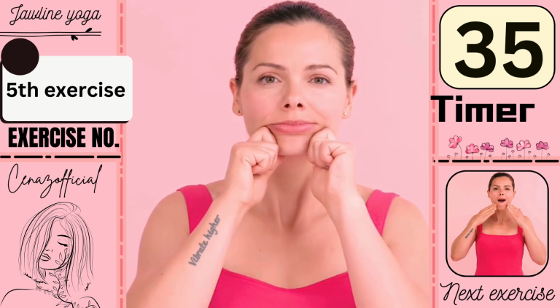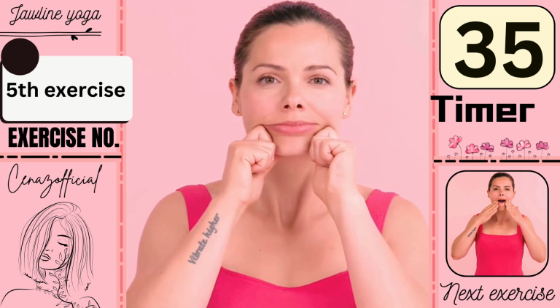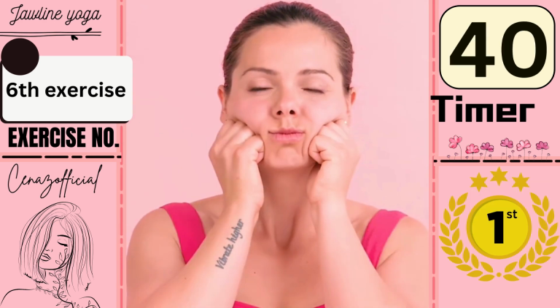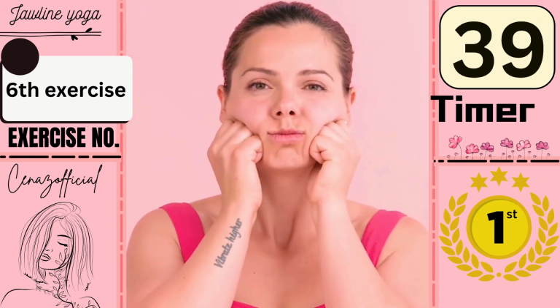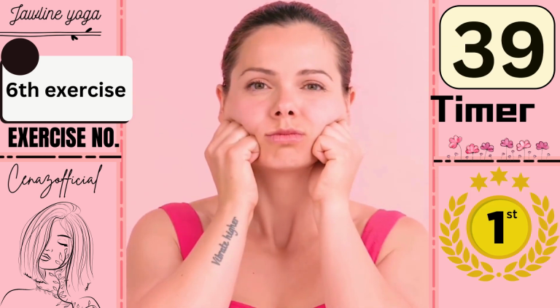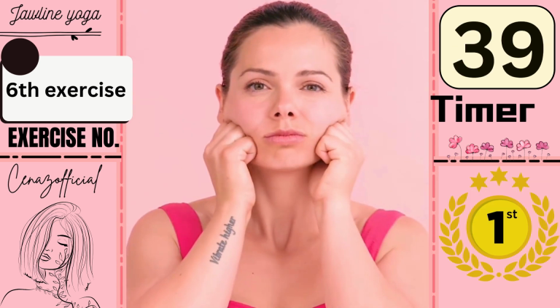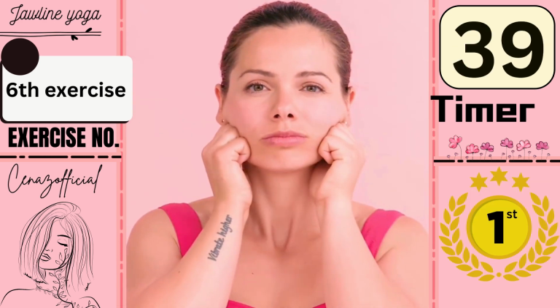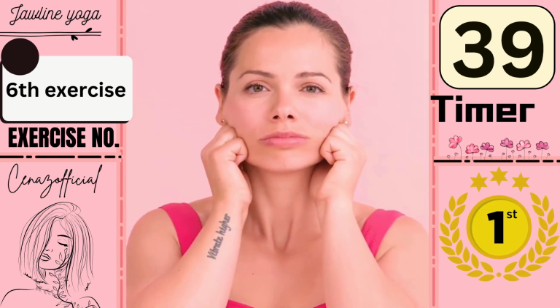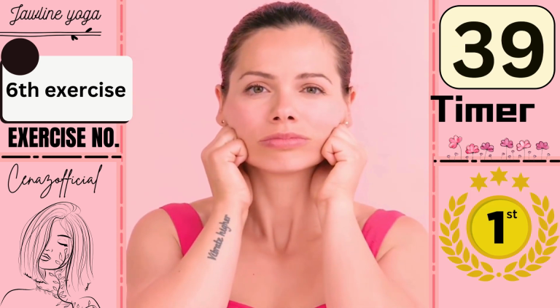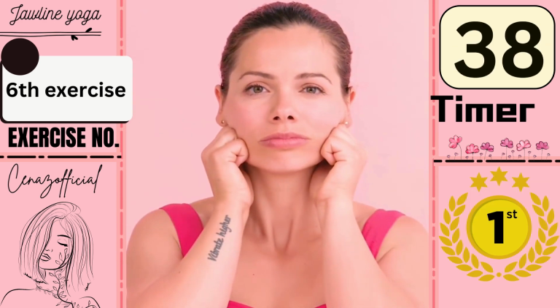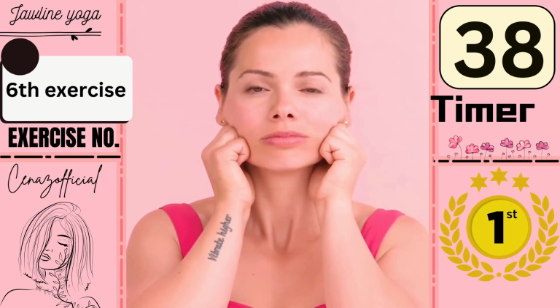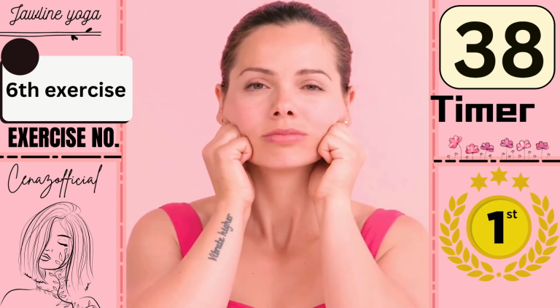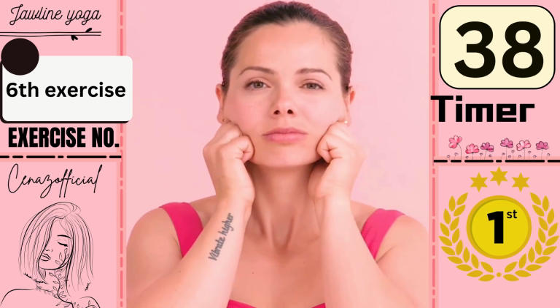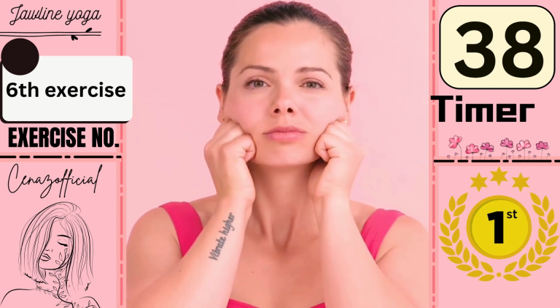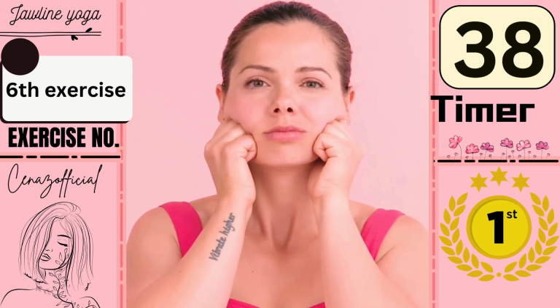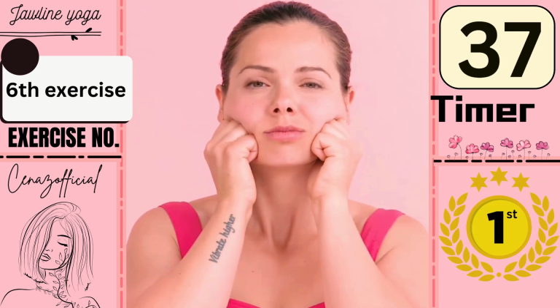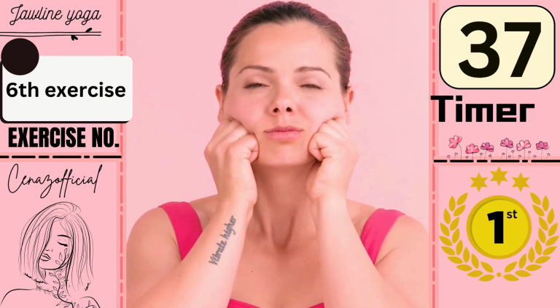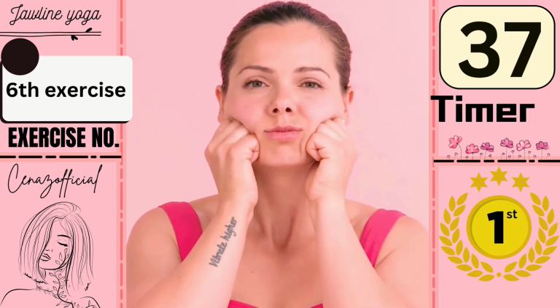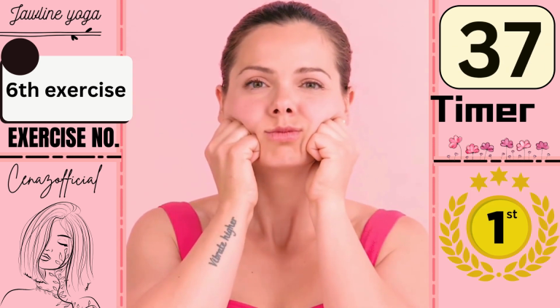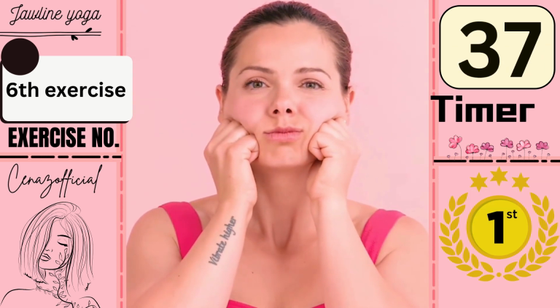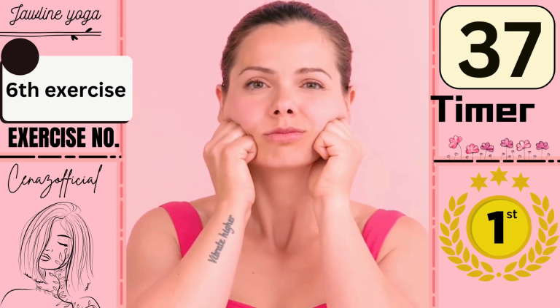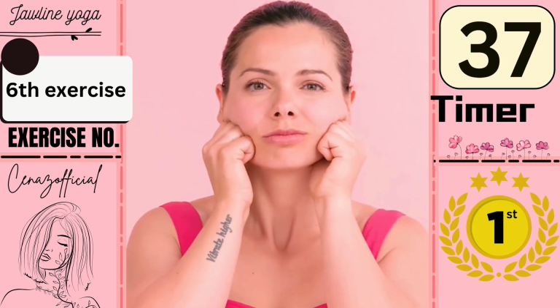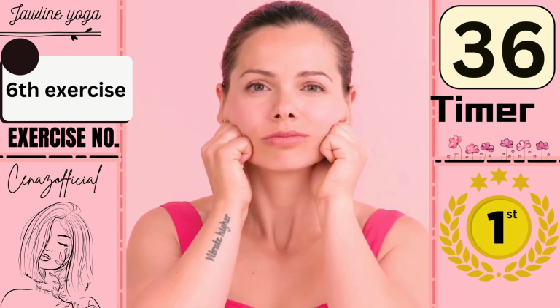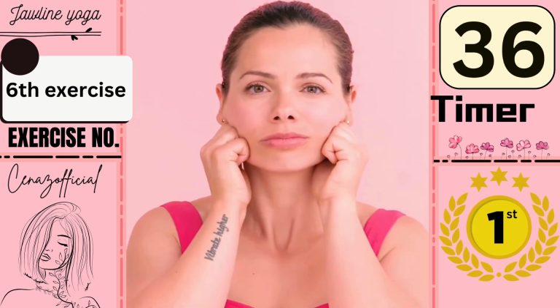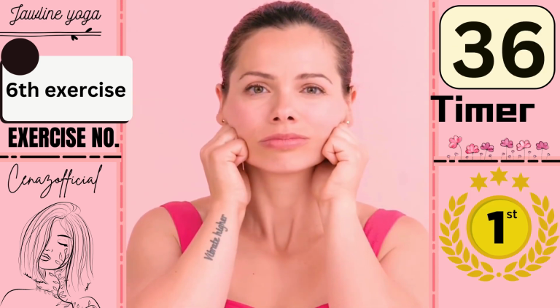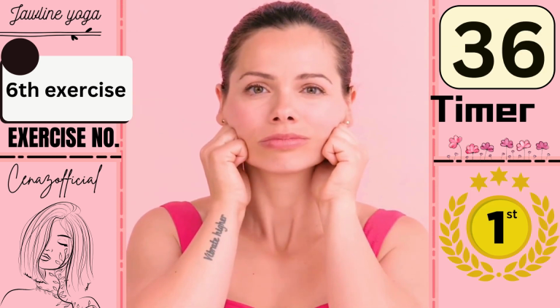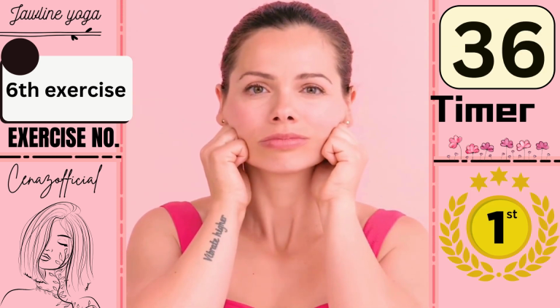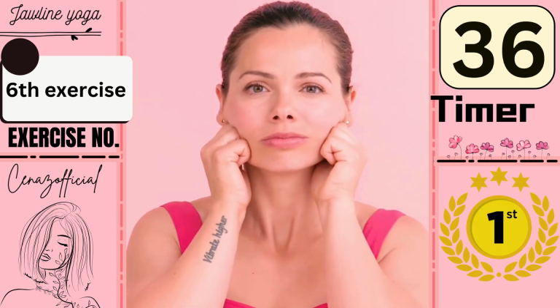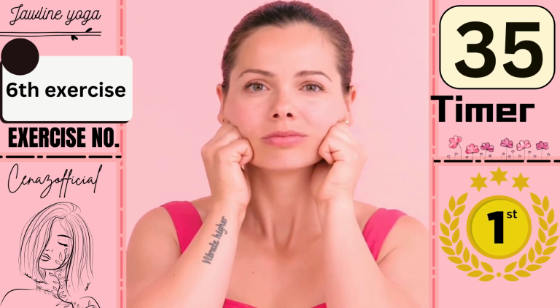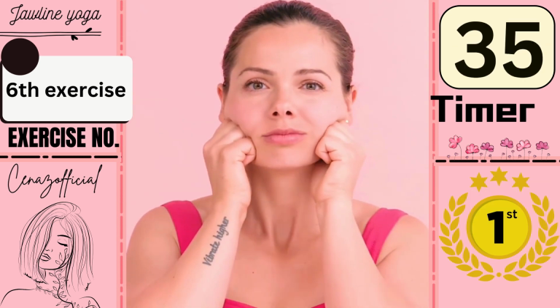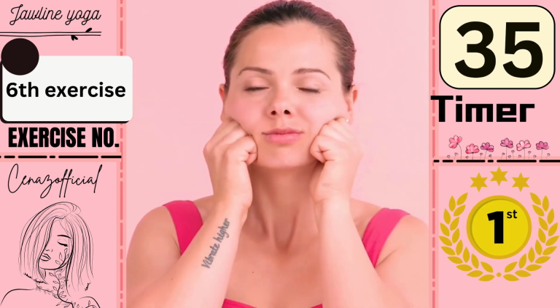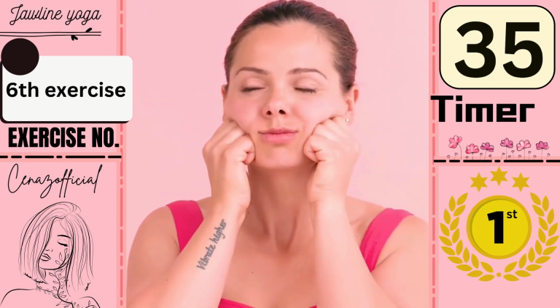Our sixth exercise is this, do it also for 40 seconds.